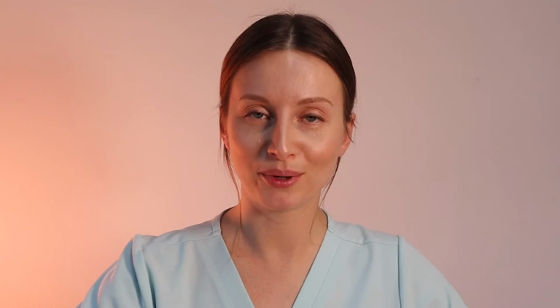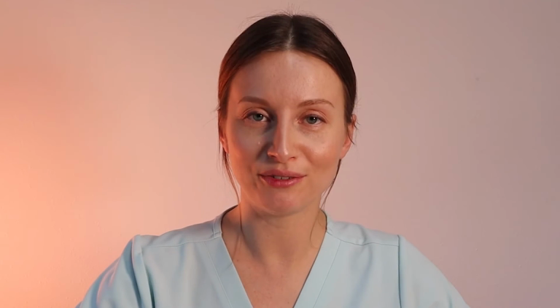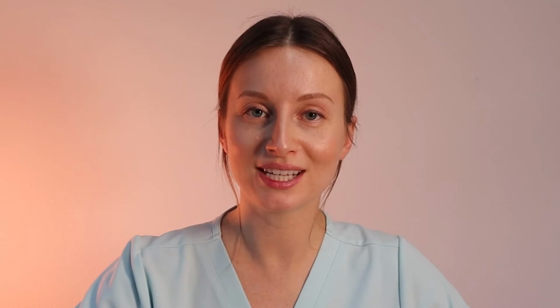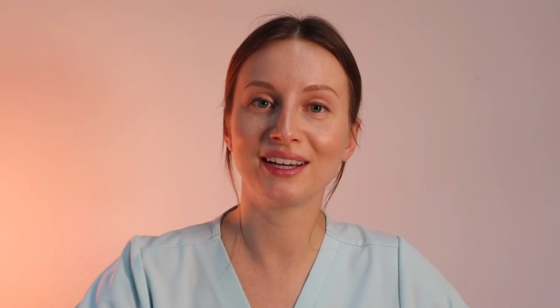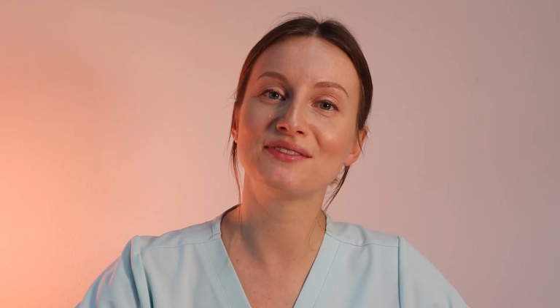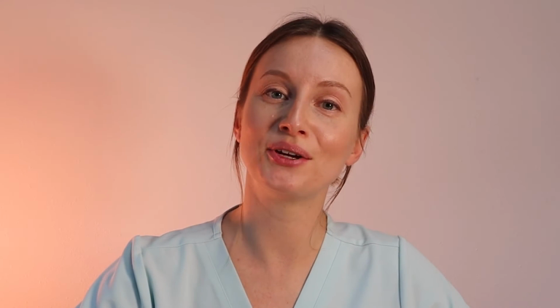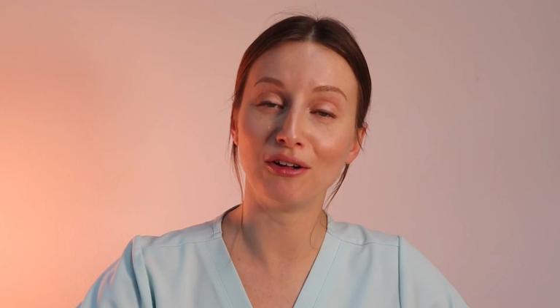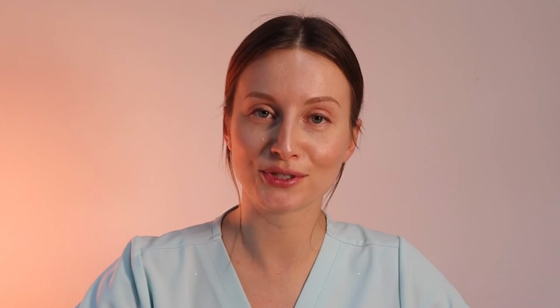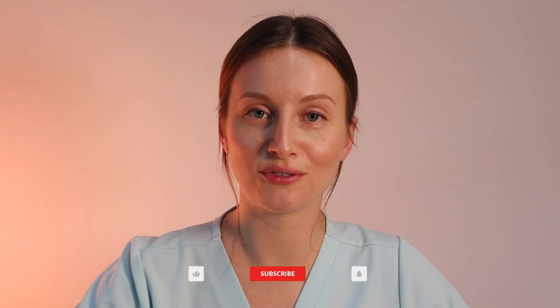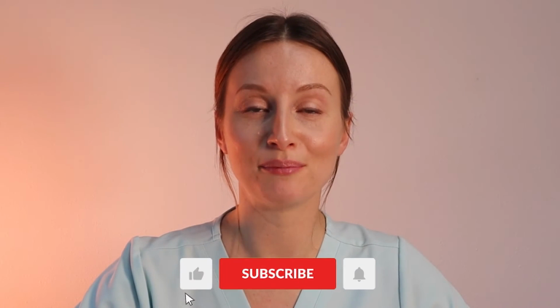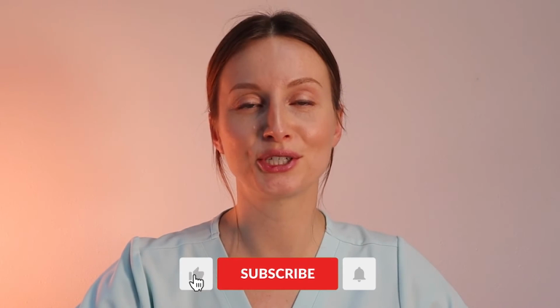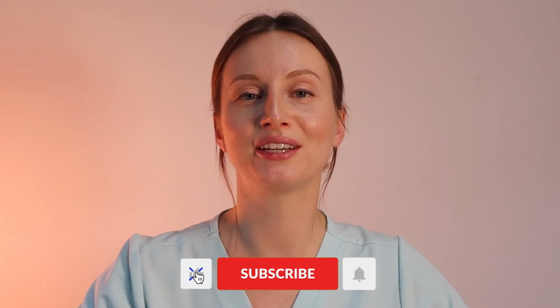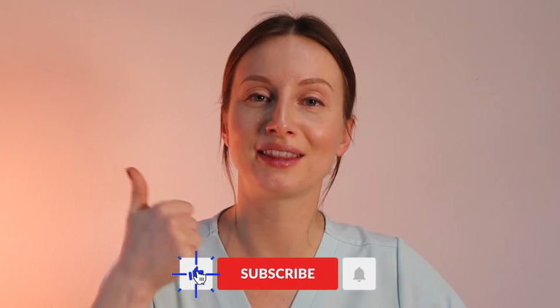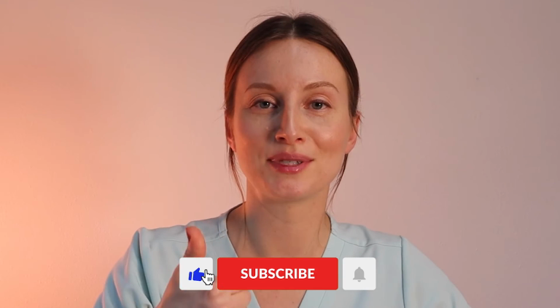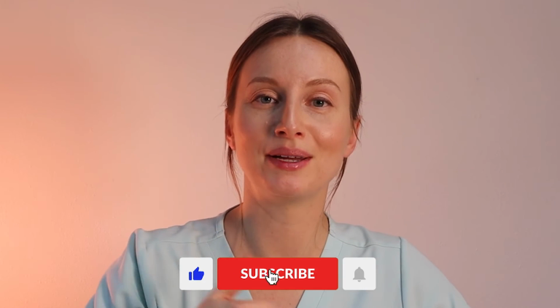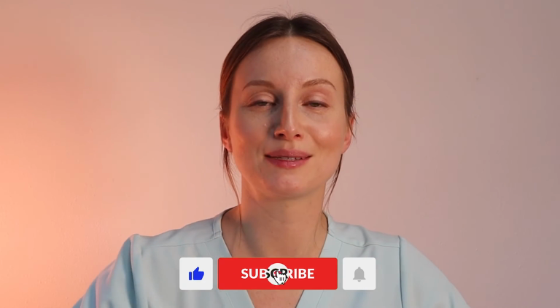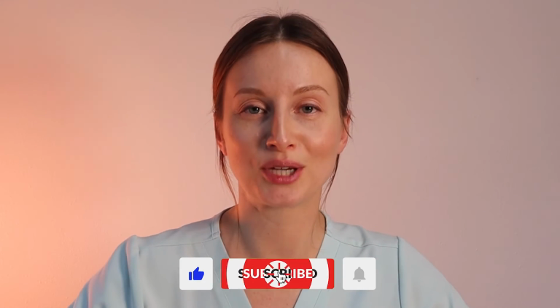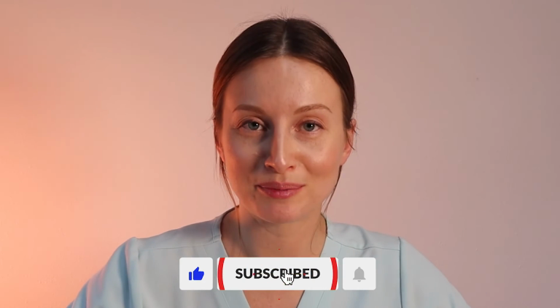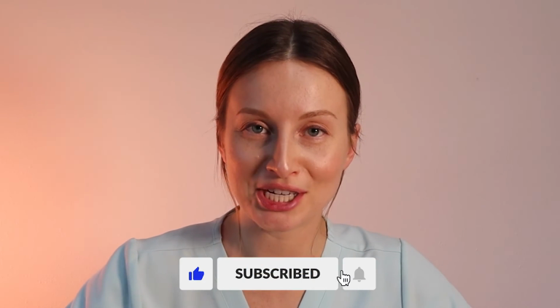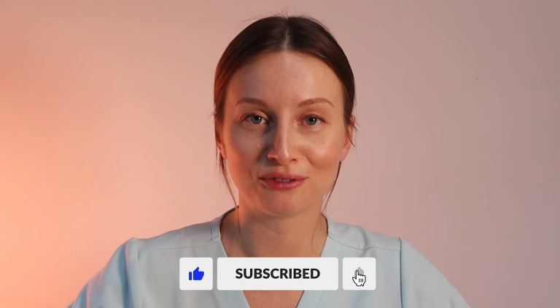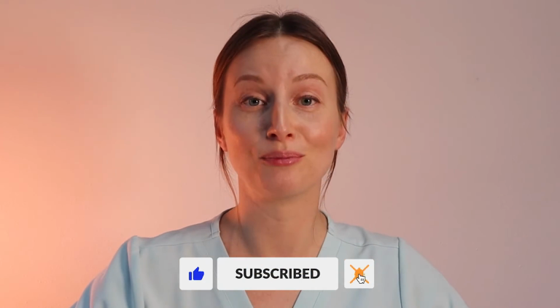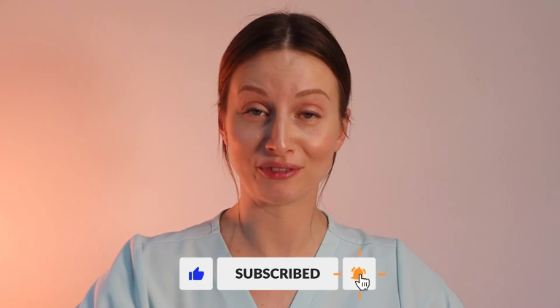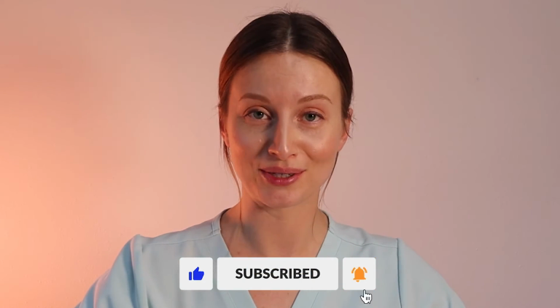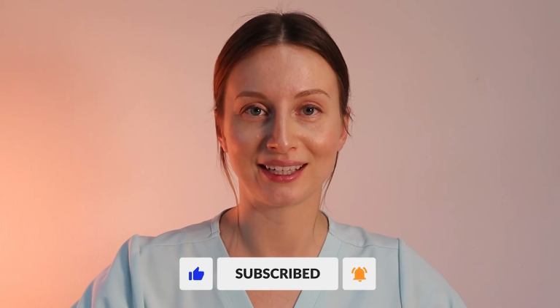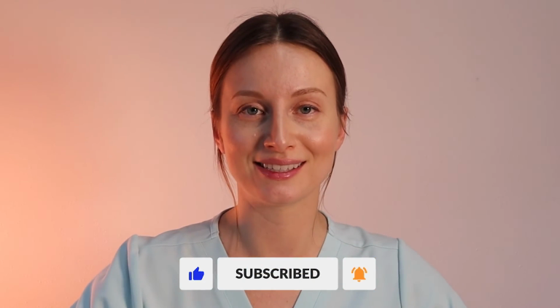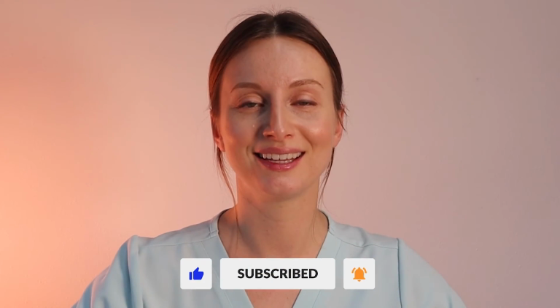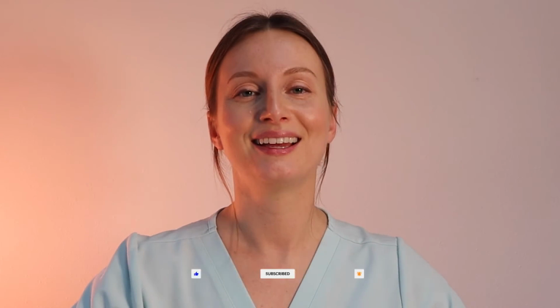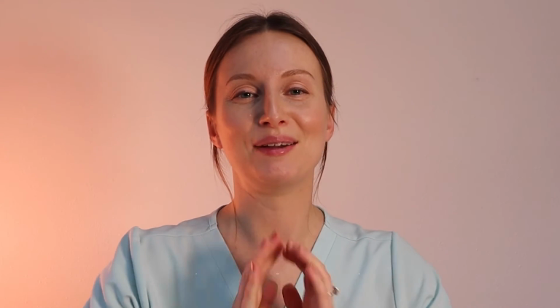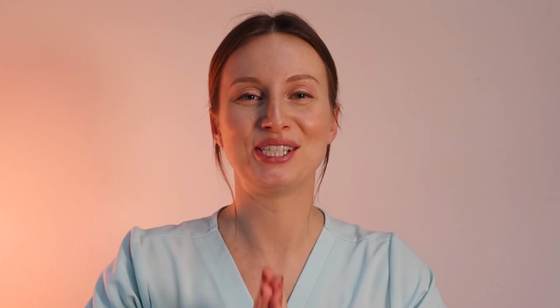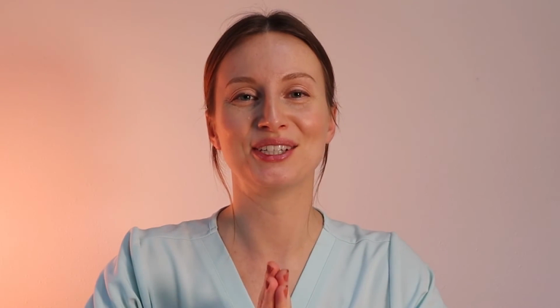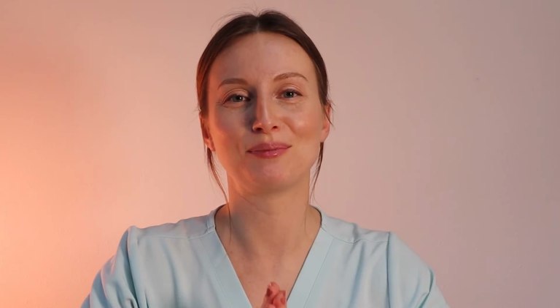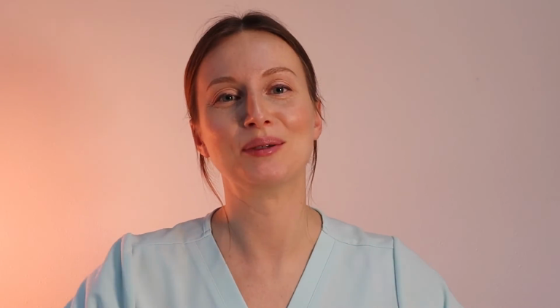If you guys find this video helpful, make sure to give it a thumbs up and subscribe to my channel for more videos like this. I appreciate your support.